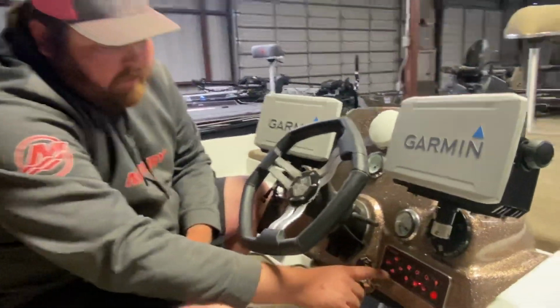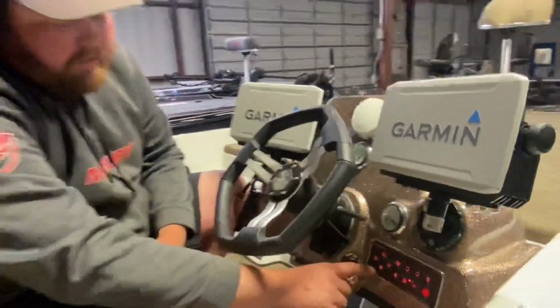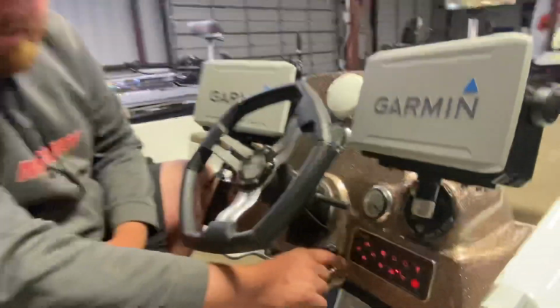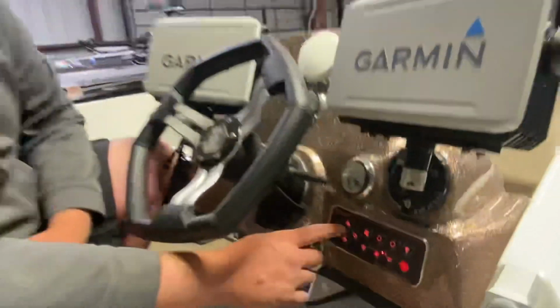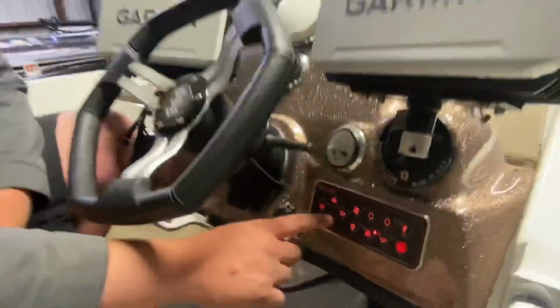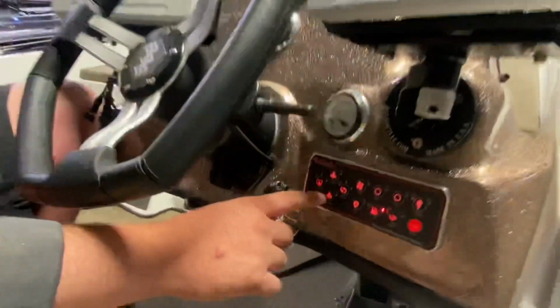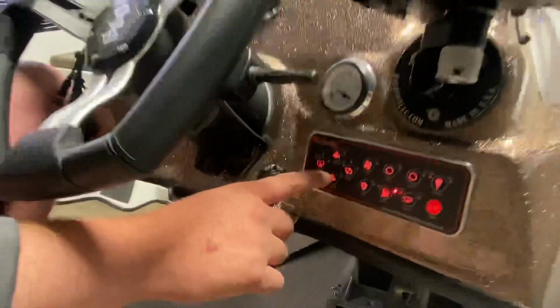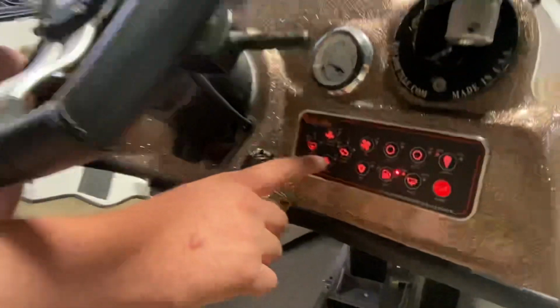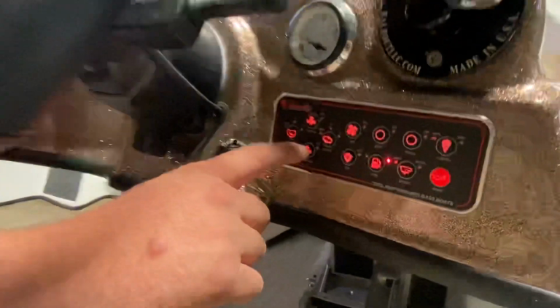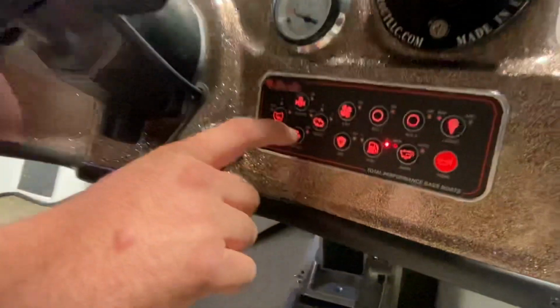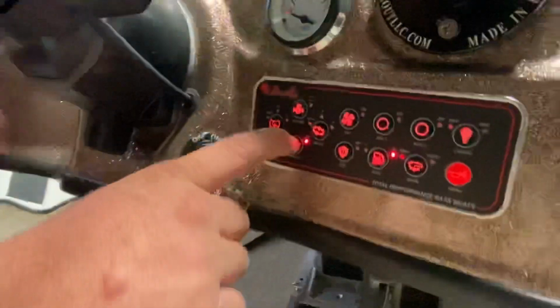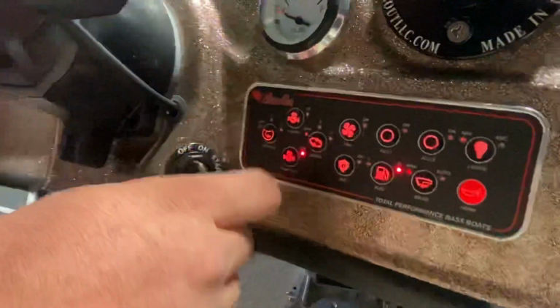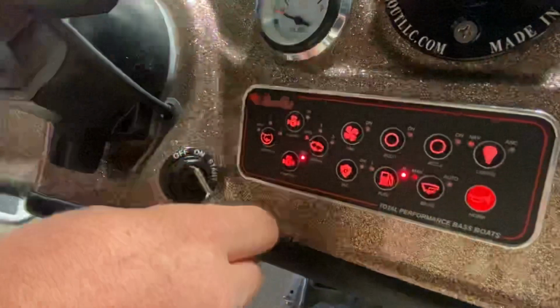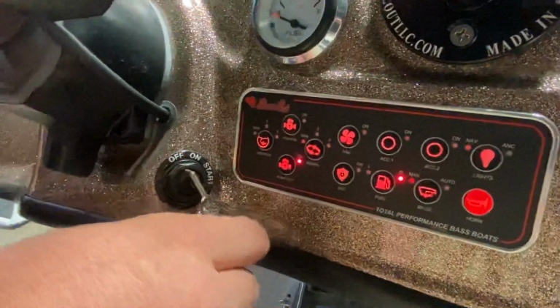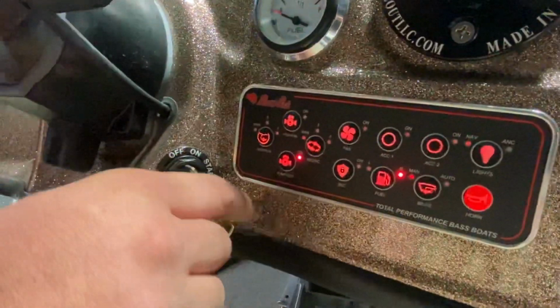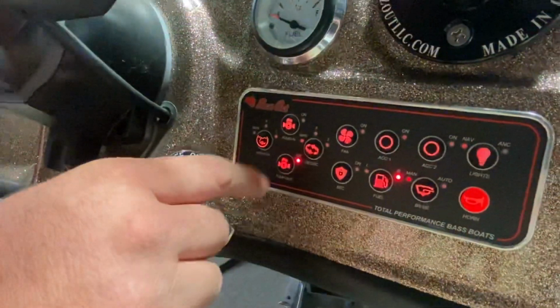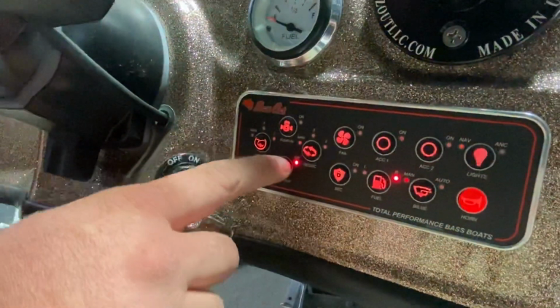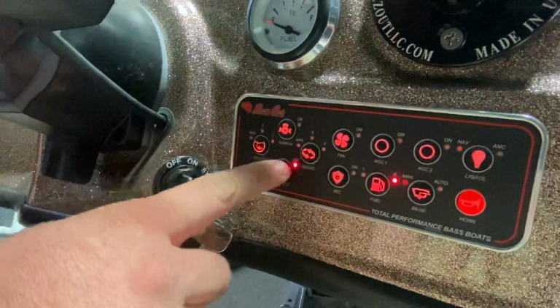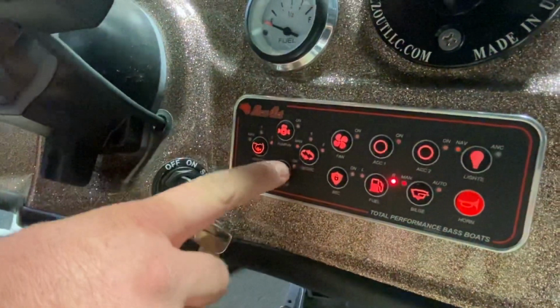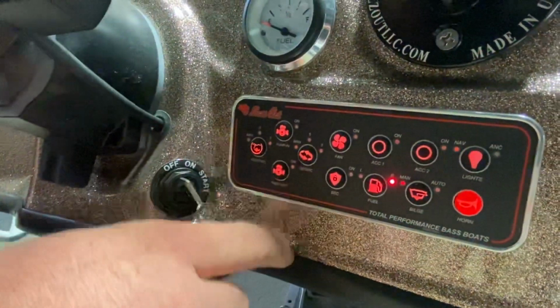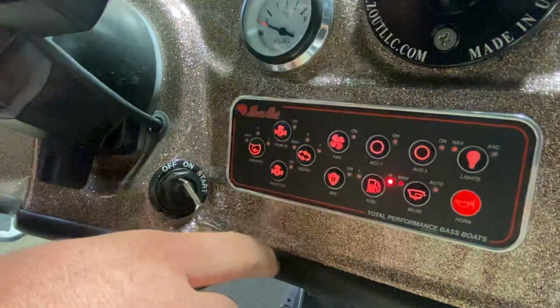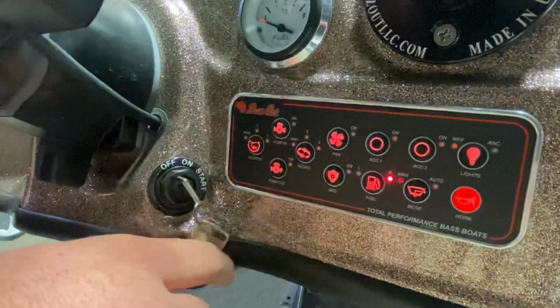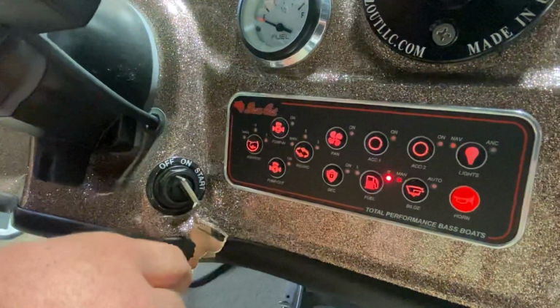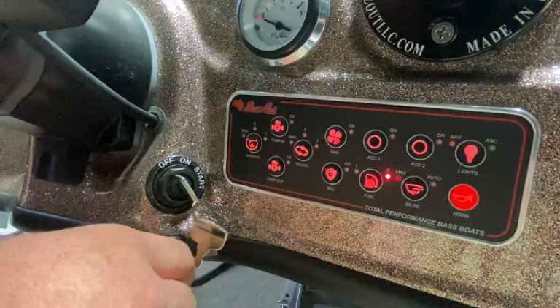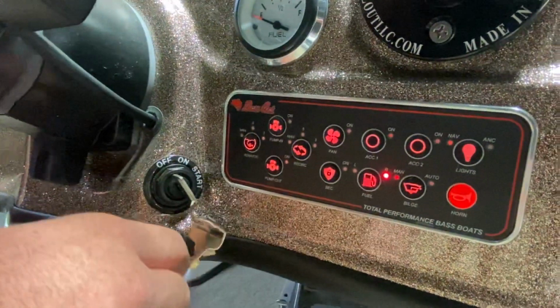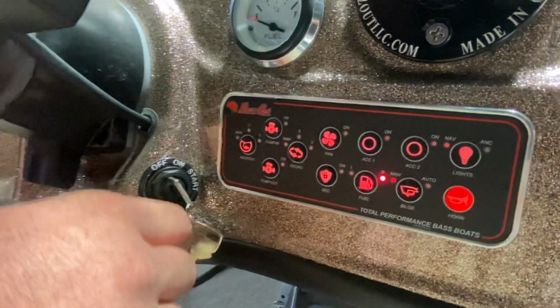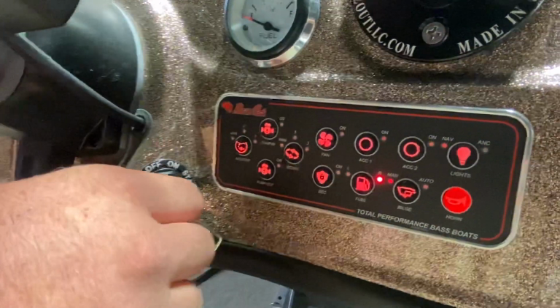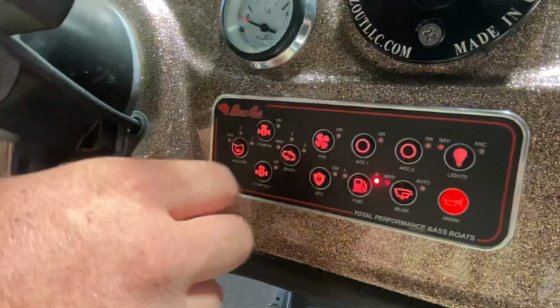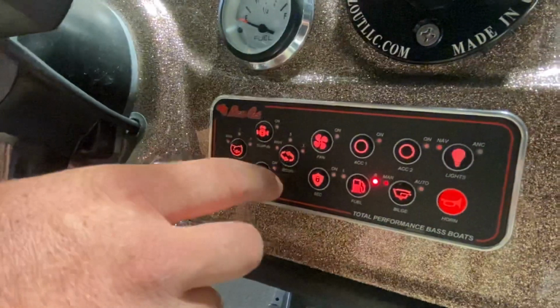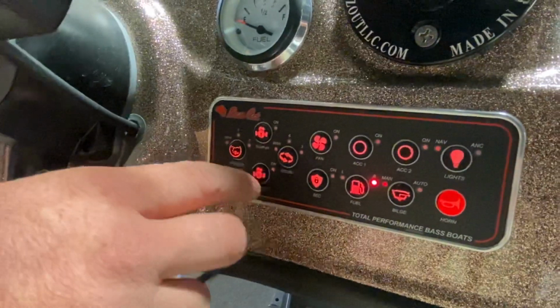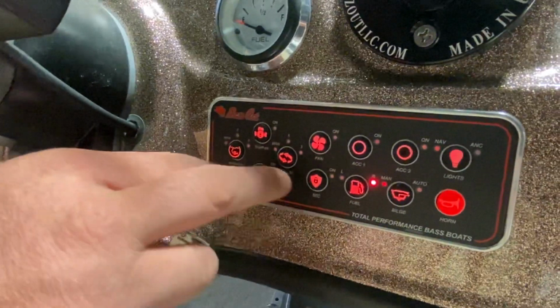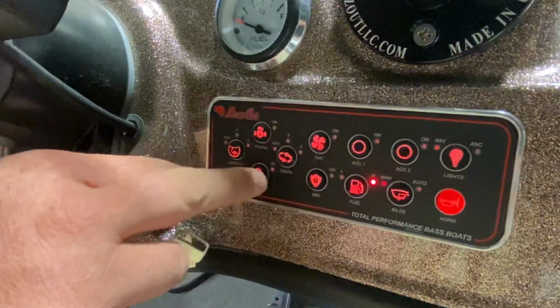If you do need to pump water out, you can click pump out. That'll pump water from the live wells out into the lake.